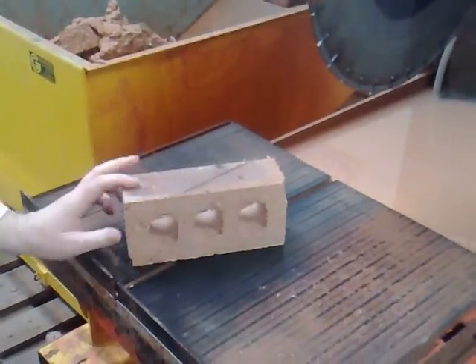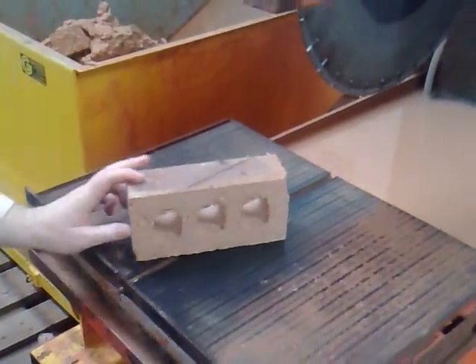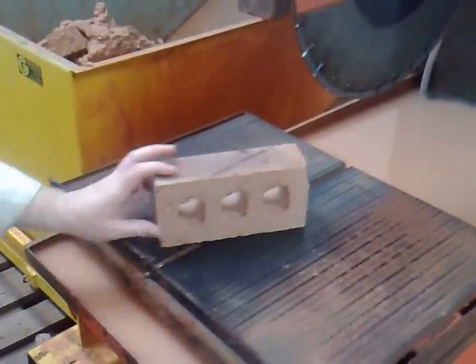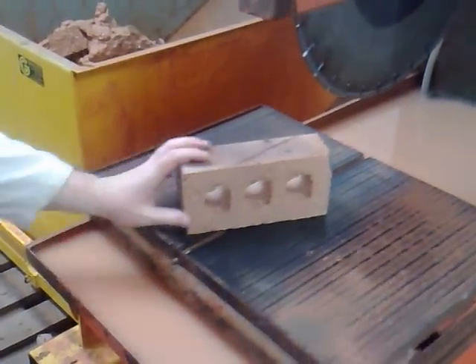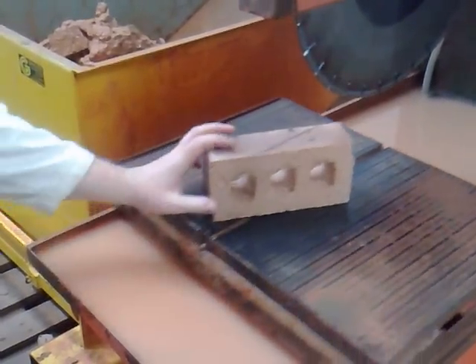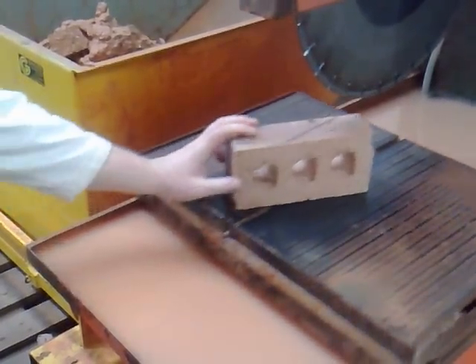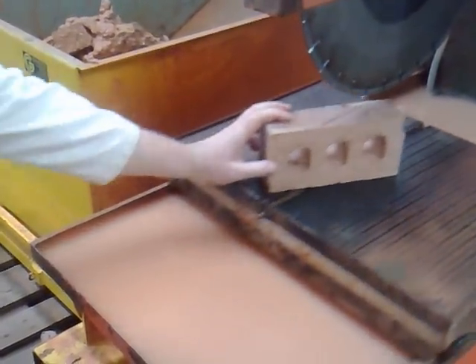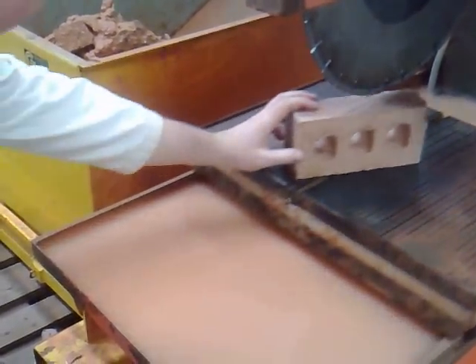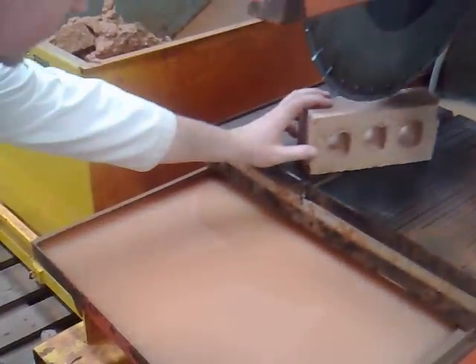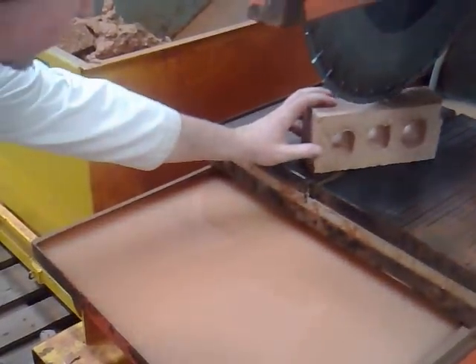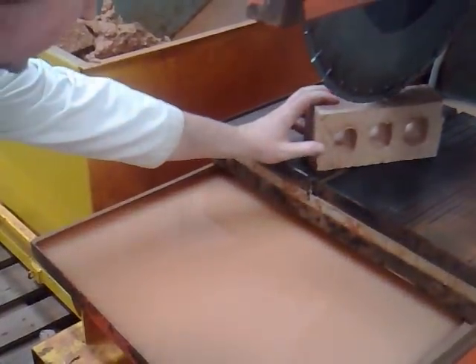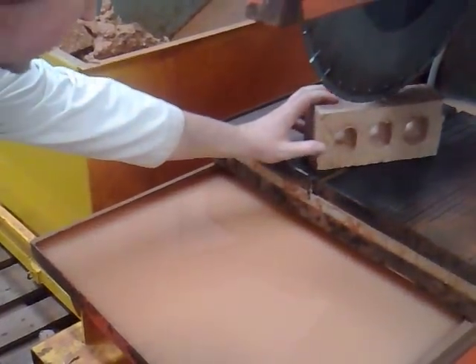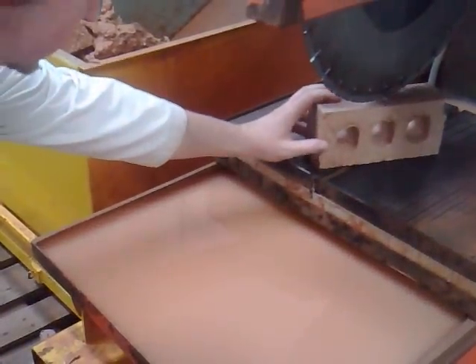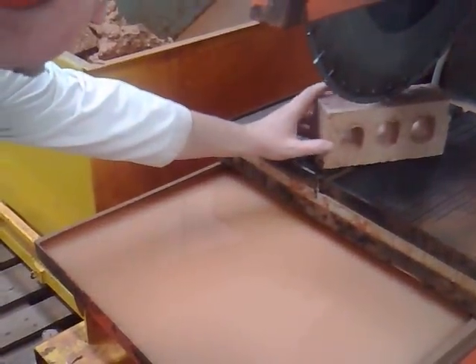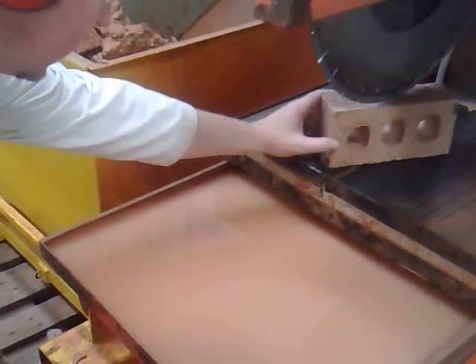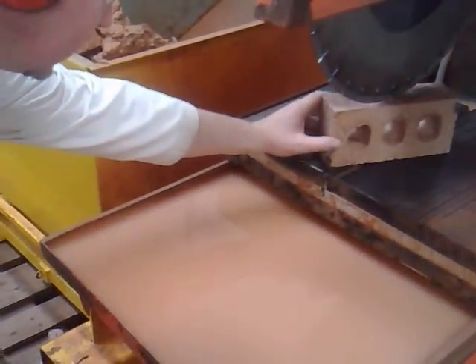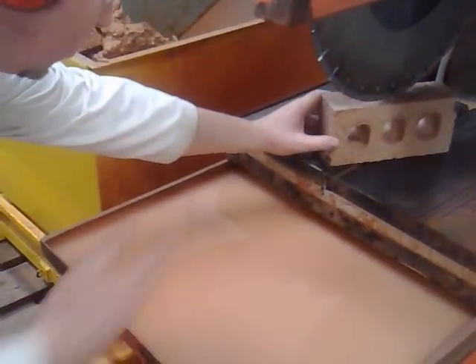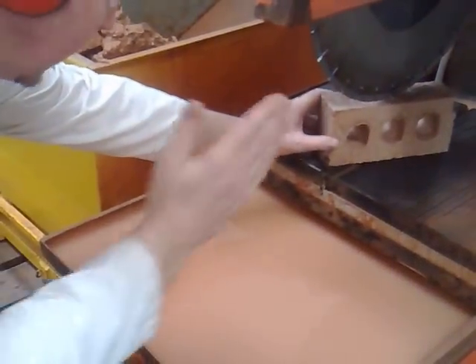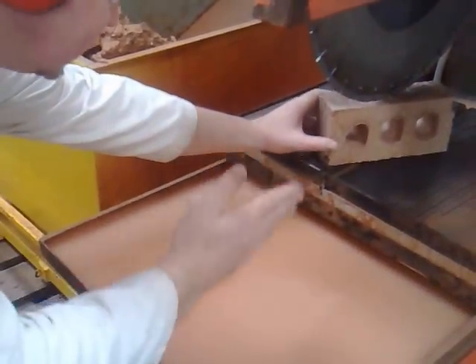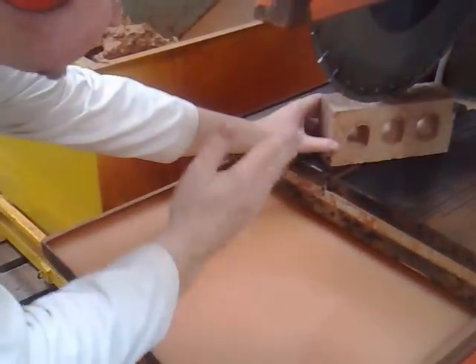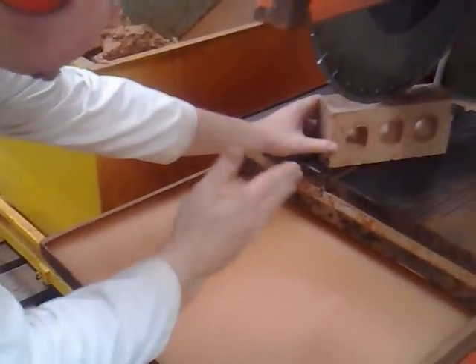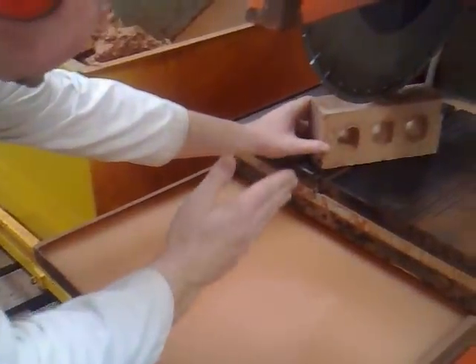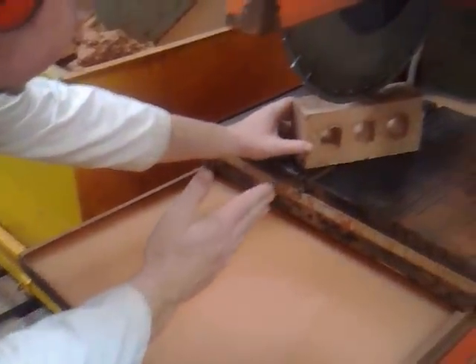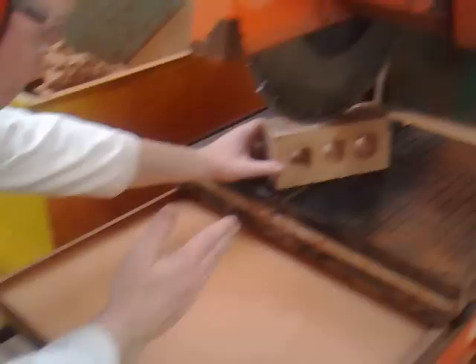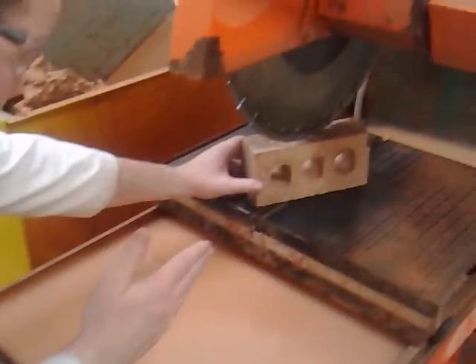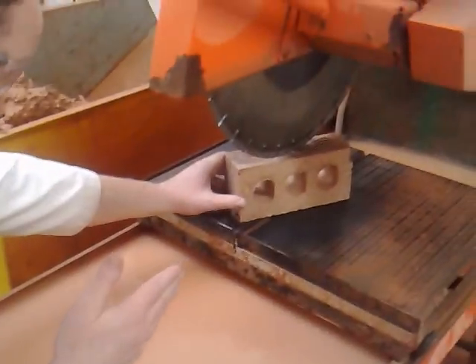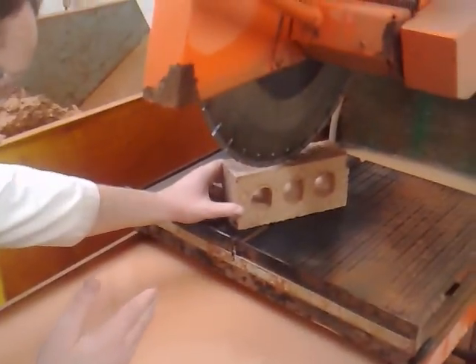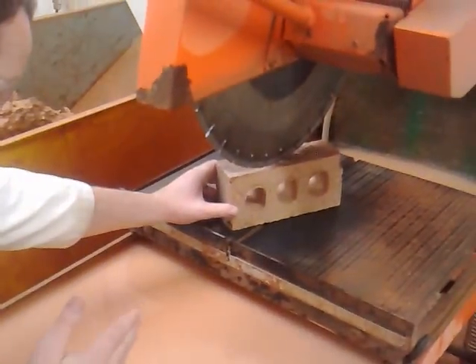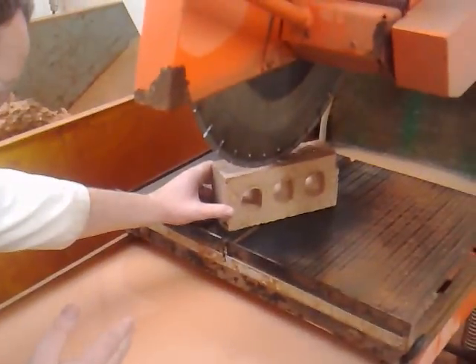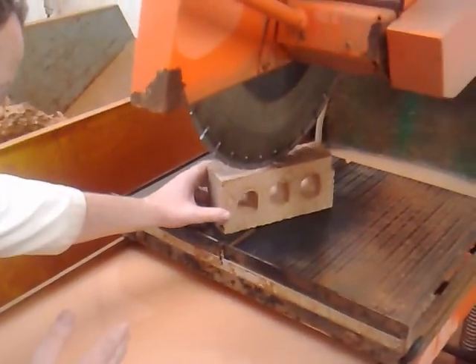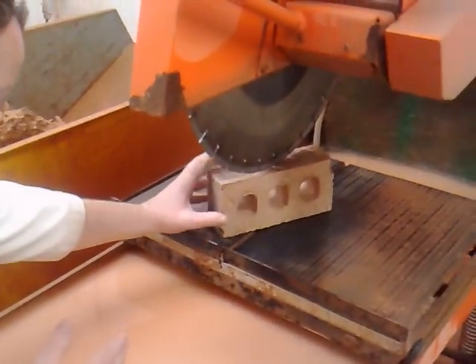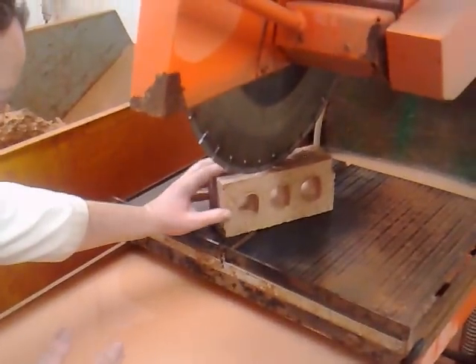So line it up, making sure that you're cutting on the waste side of the line.